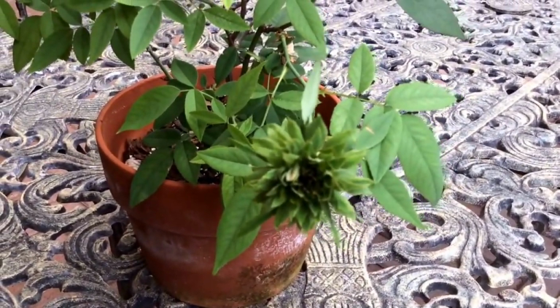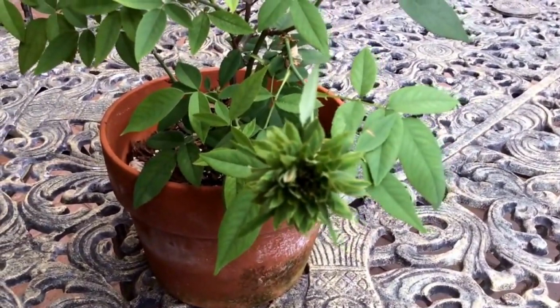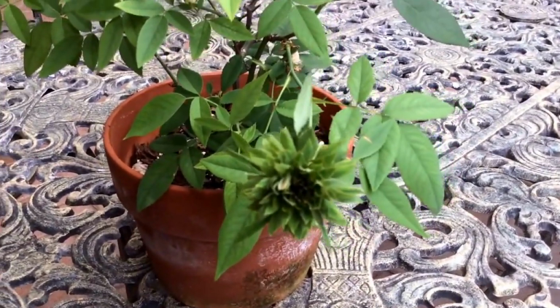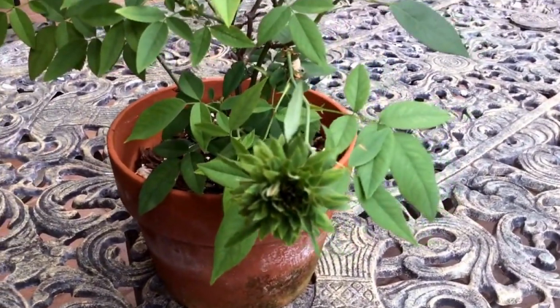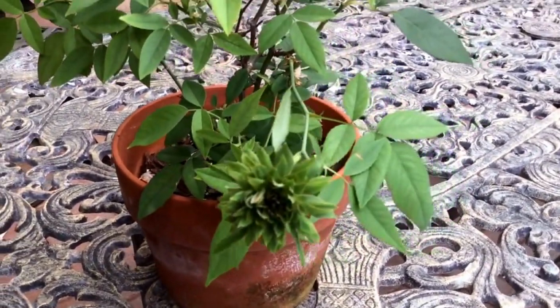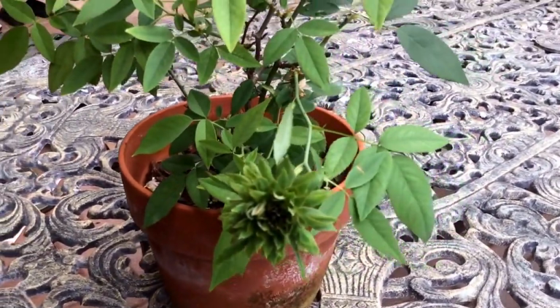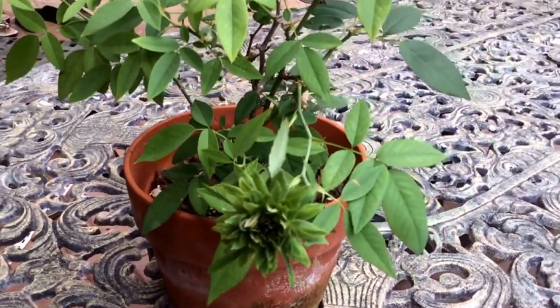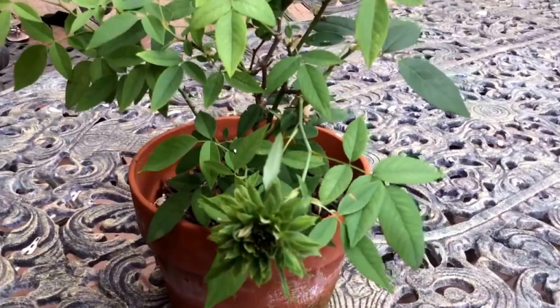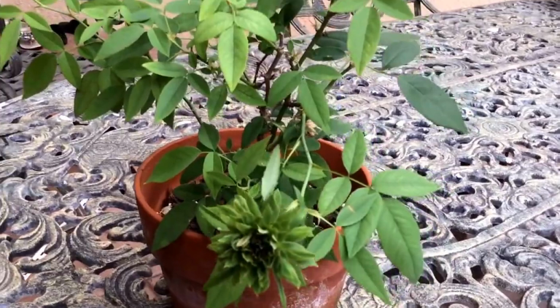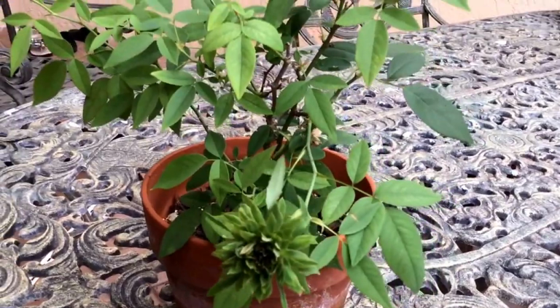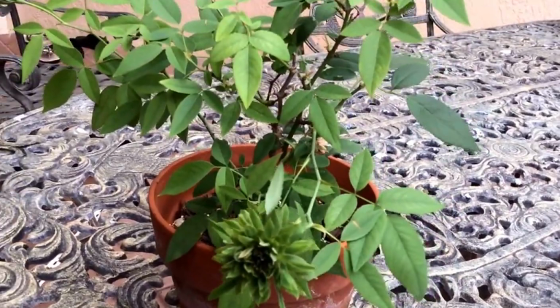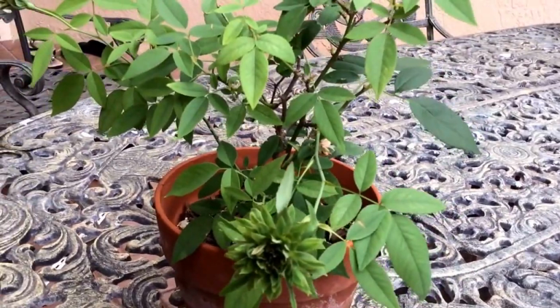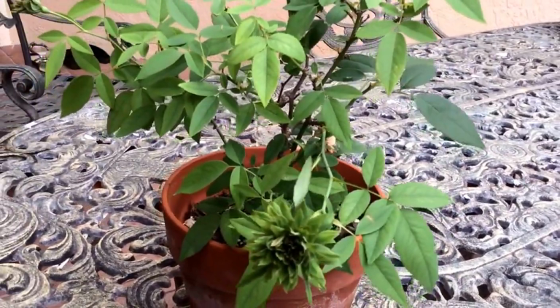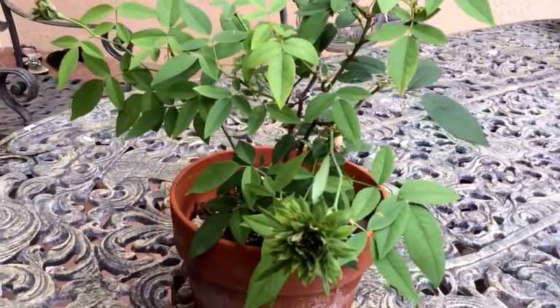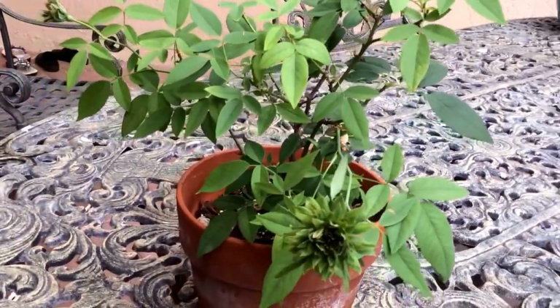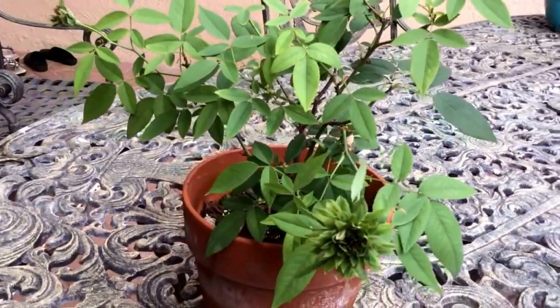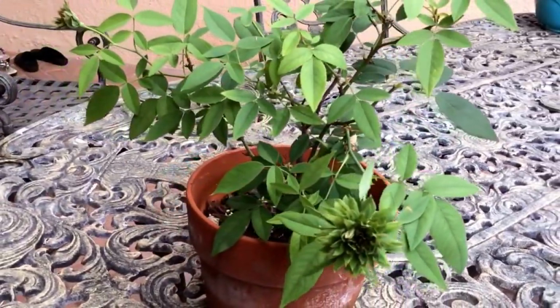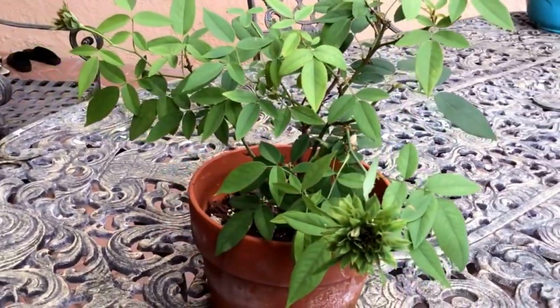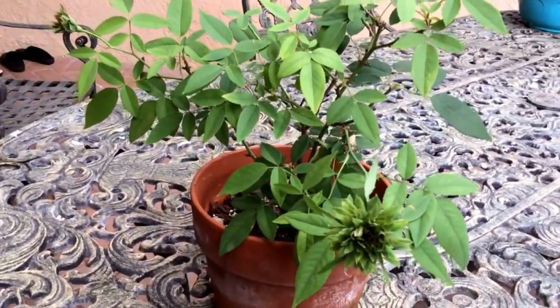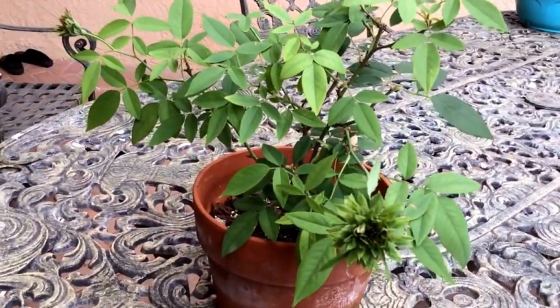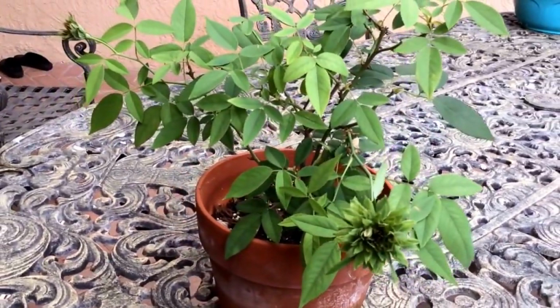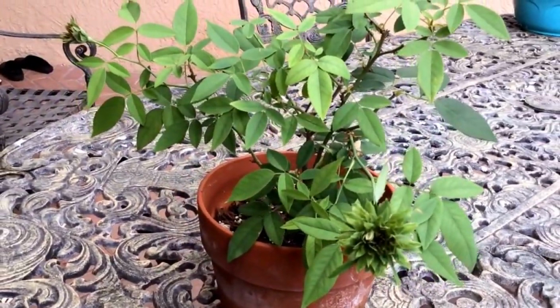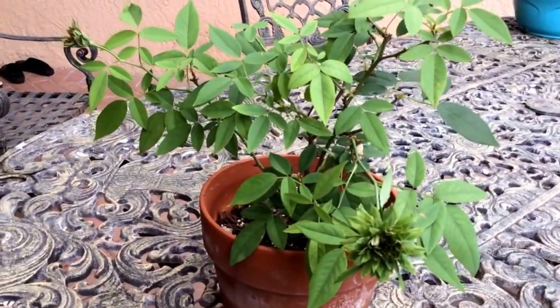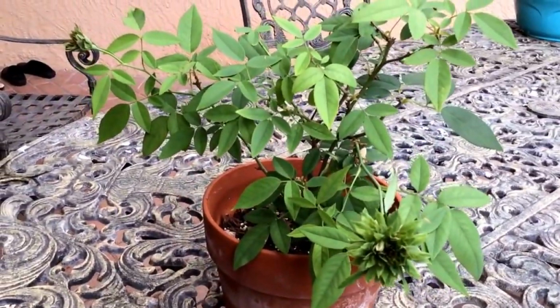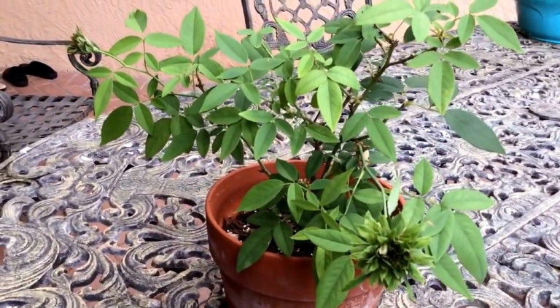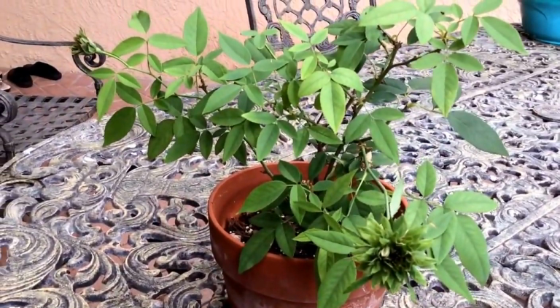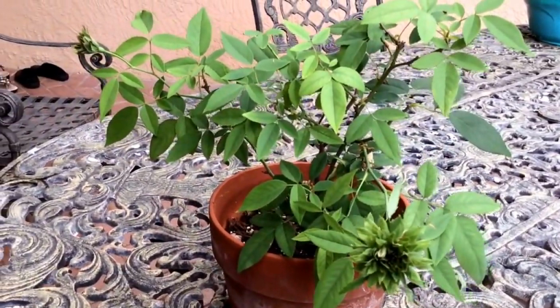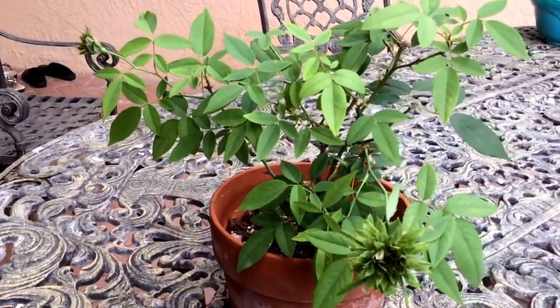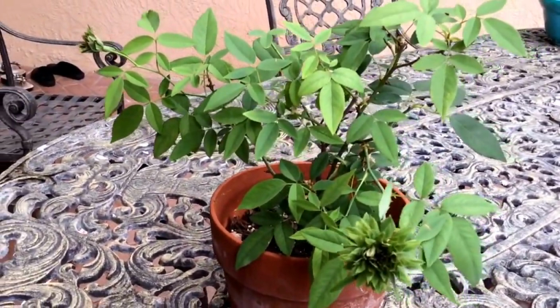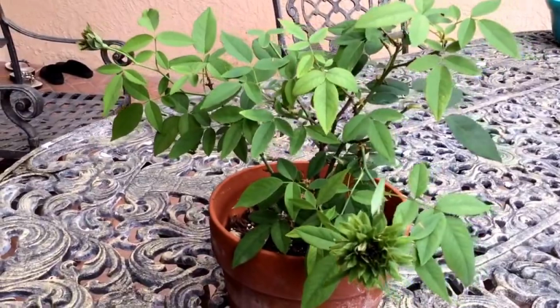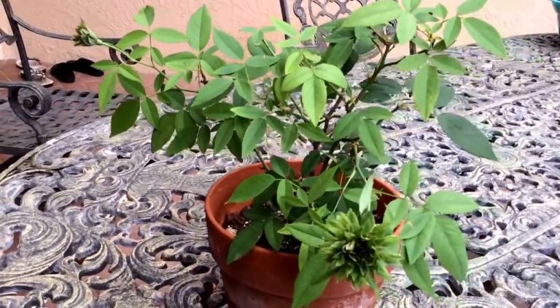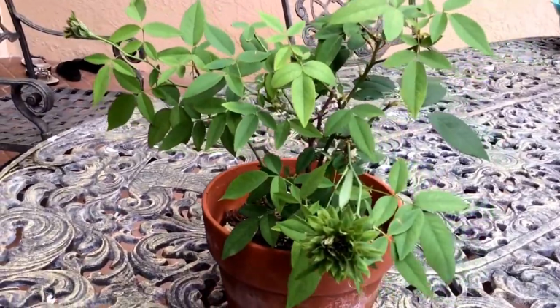I think it is all sepals and no petals. It does have a spicy fragrance and lasts a long time.